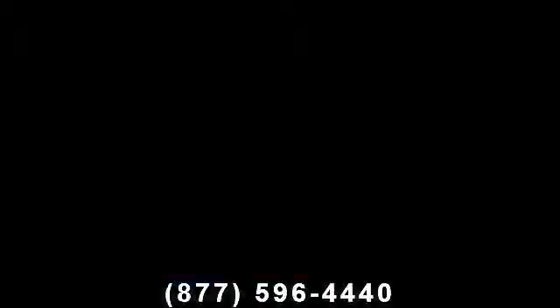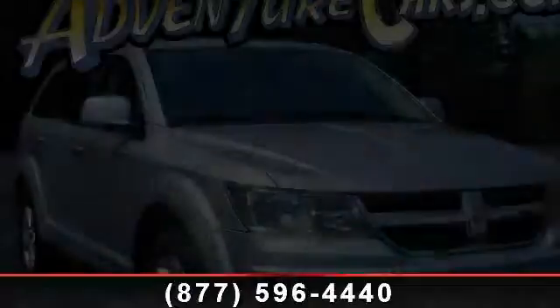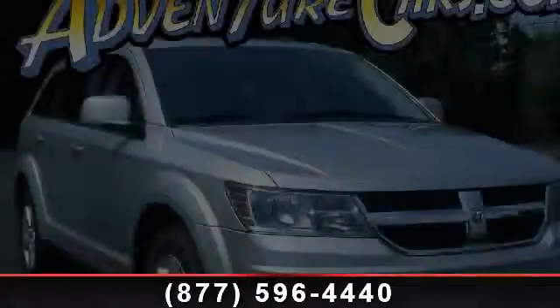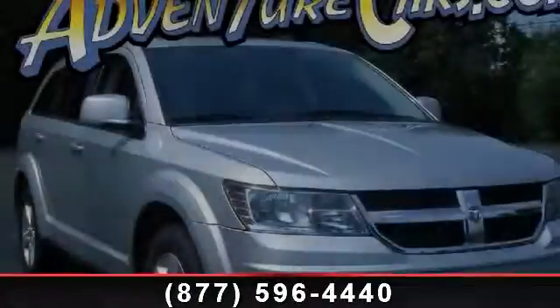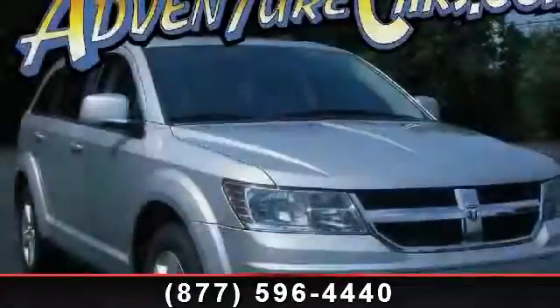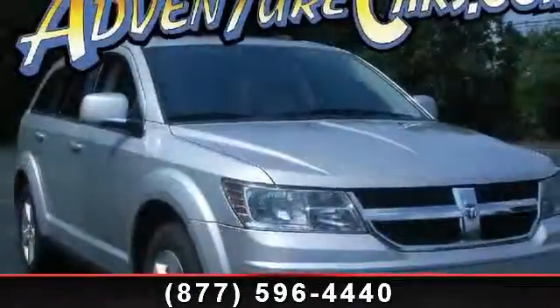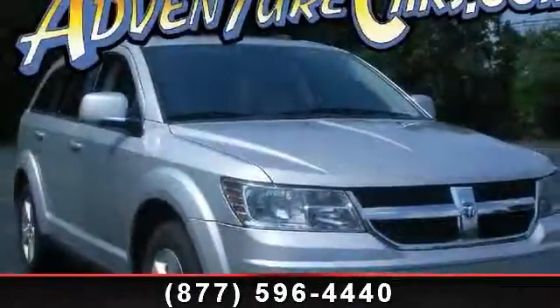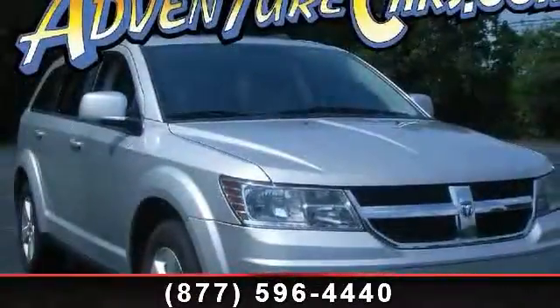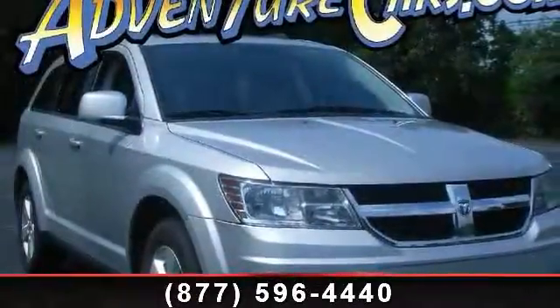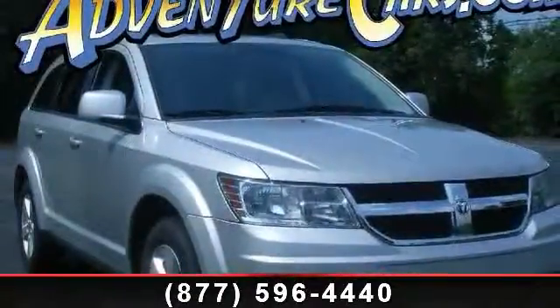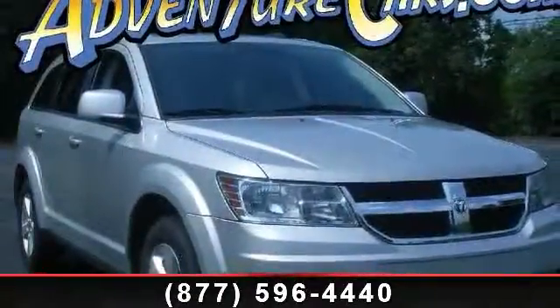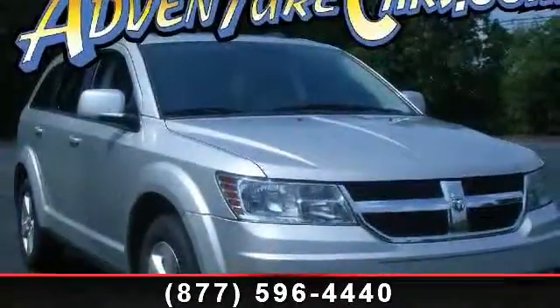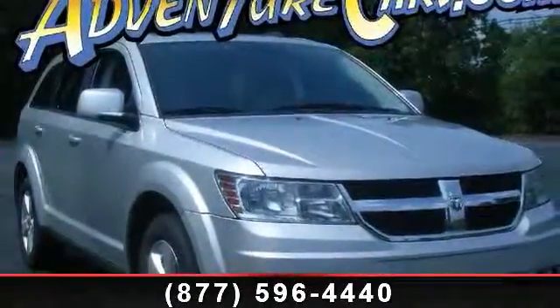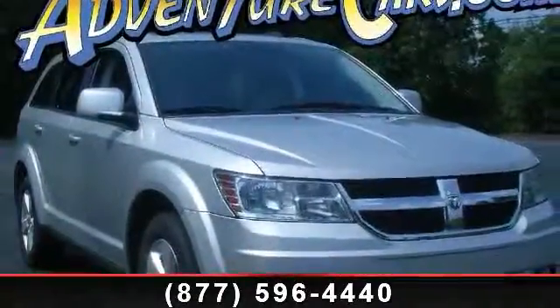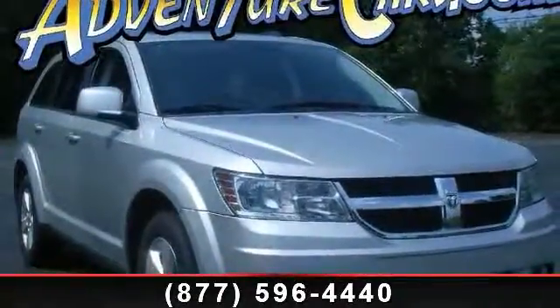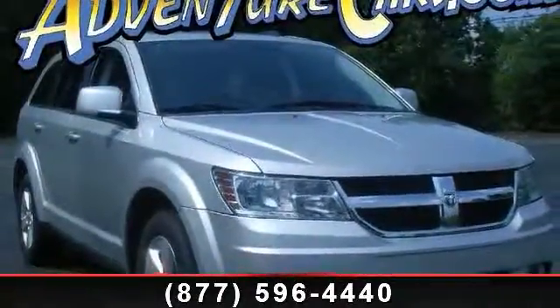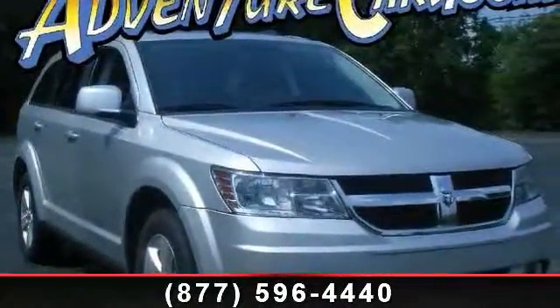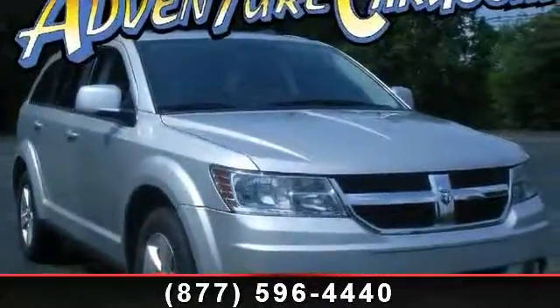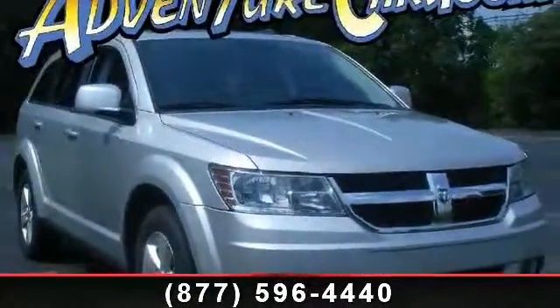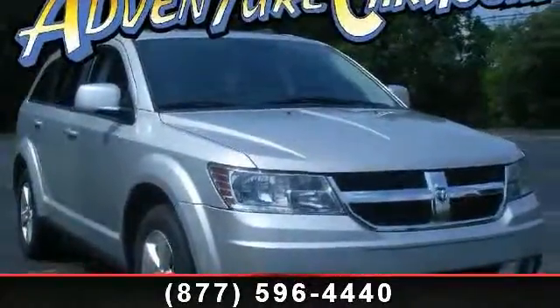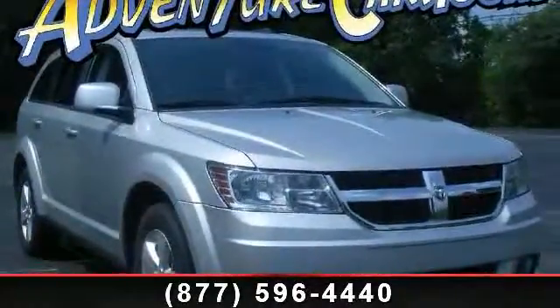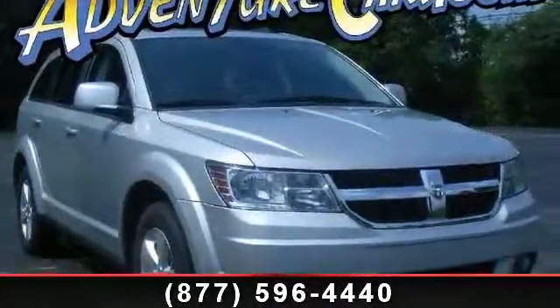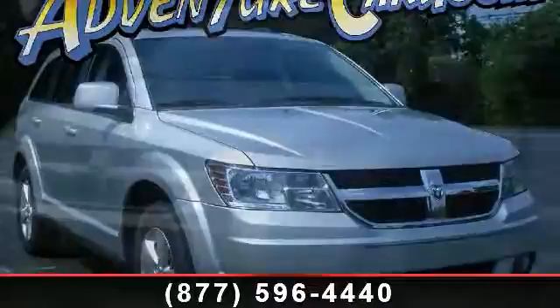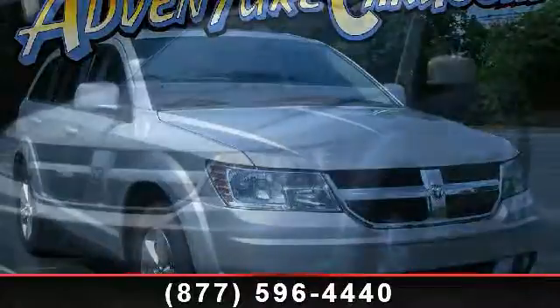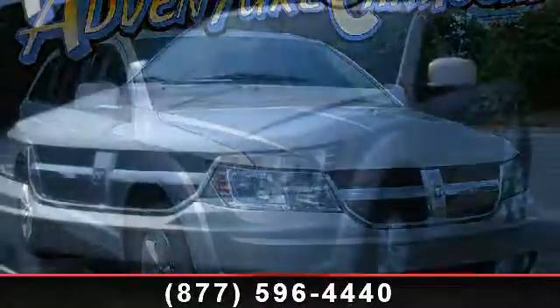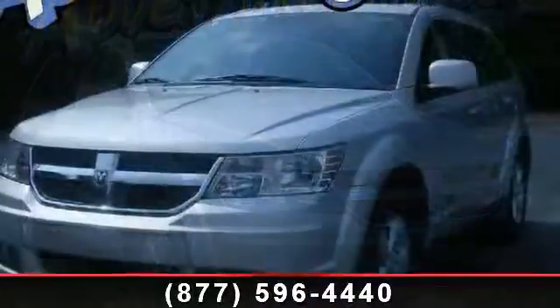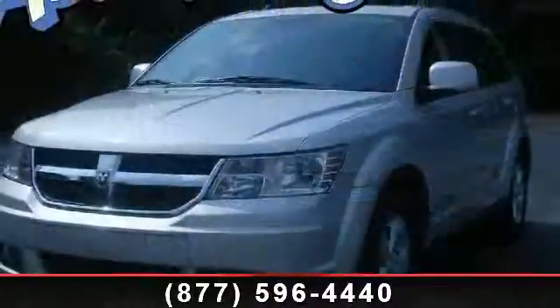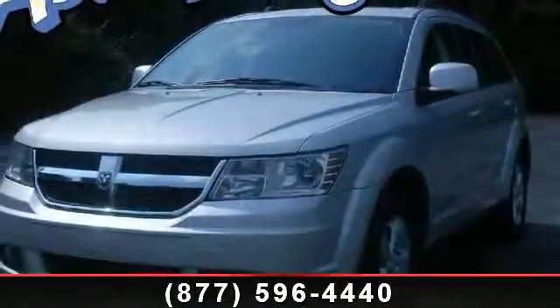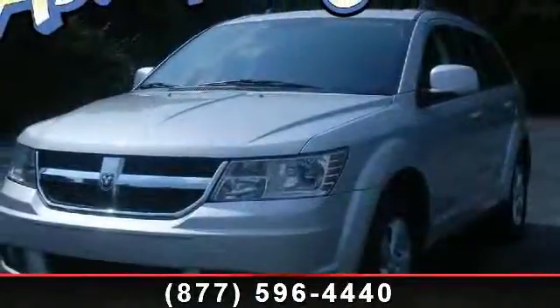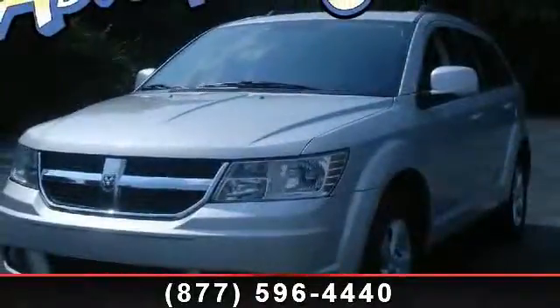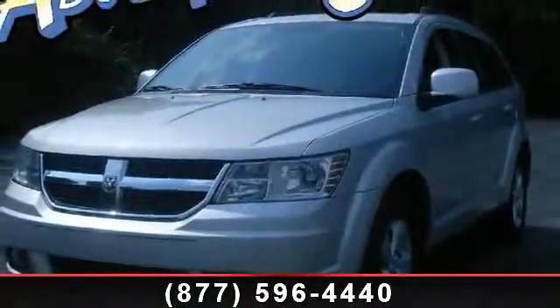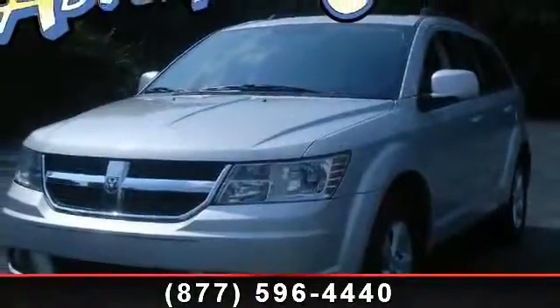Step into the 2010 Dodge Journey SXT. If you are looking for a first-rate auto, this one could be yours today.